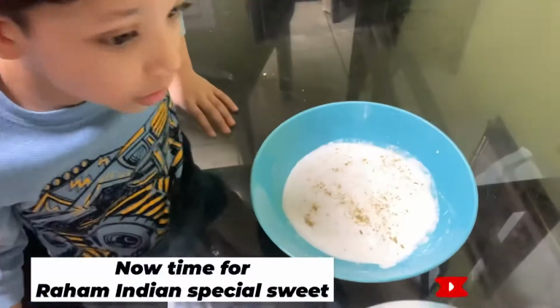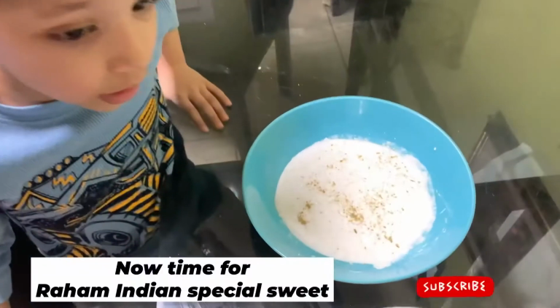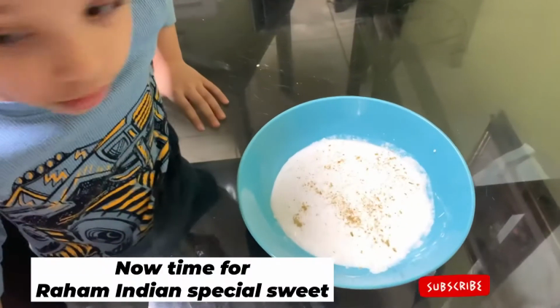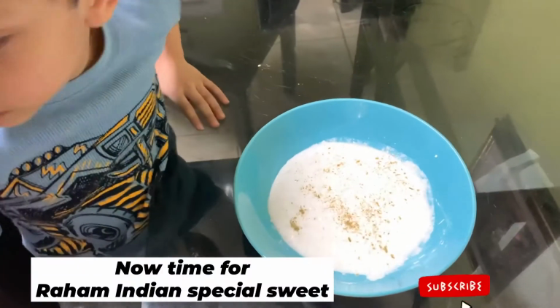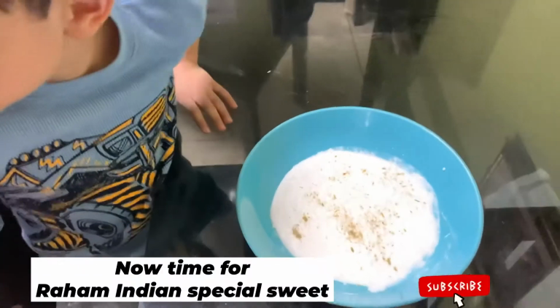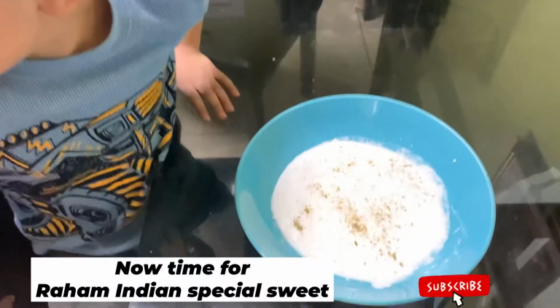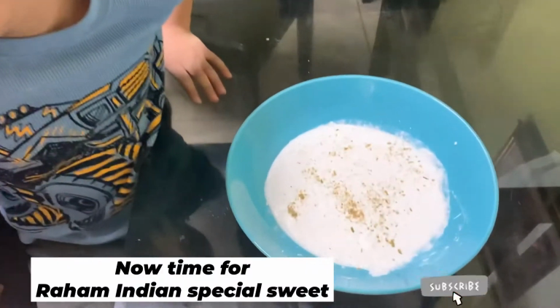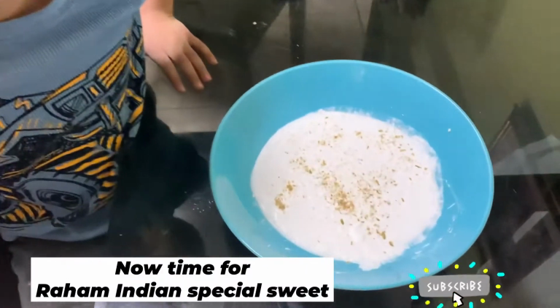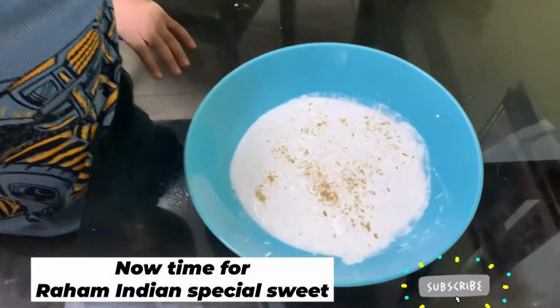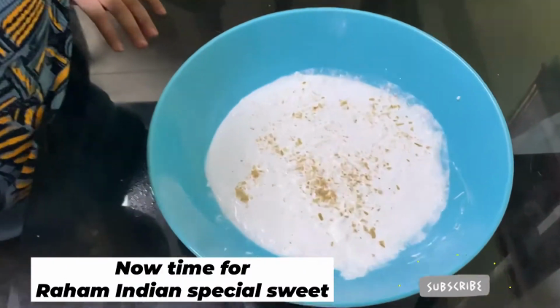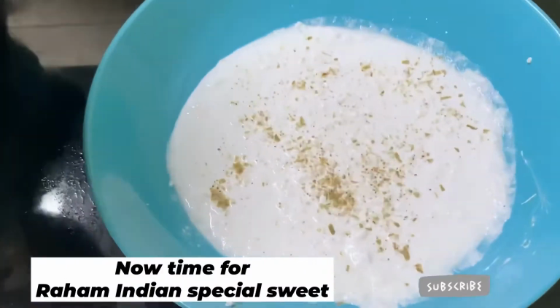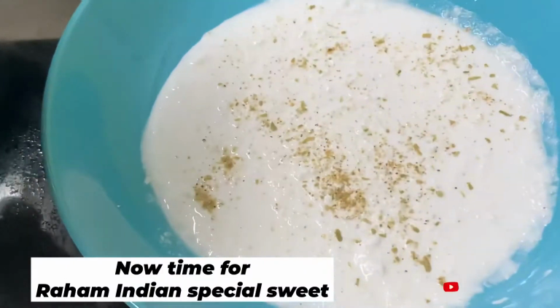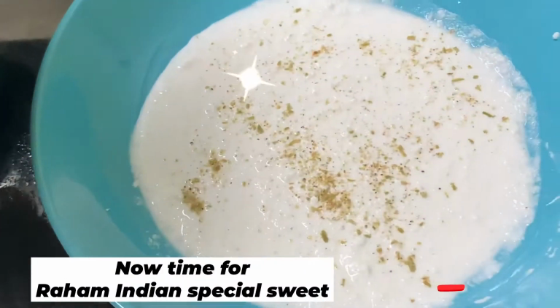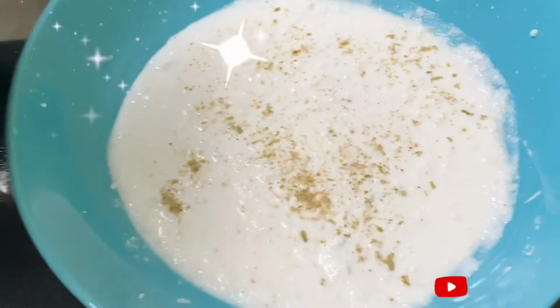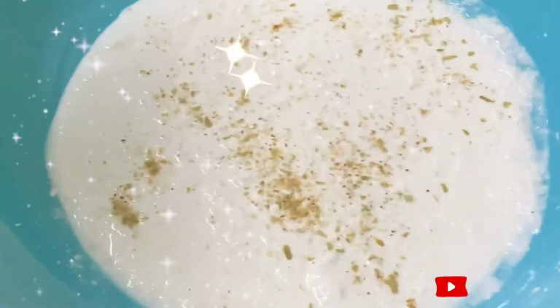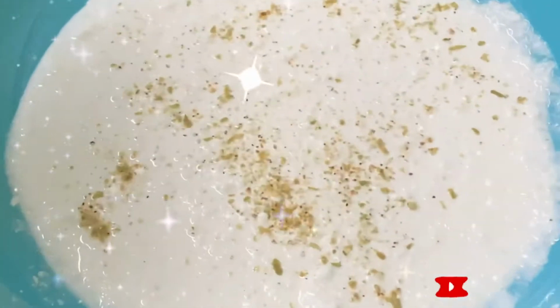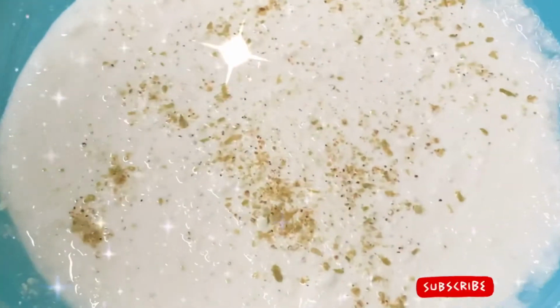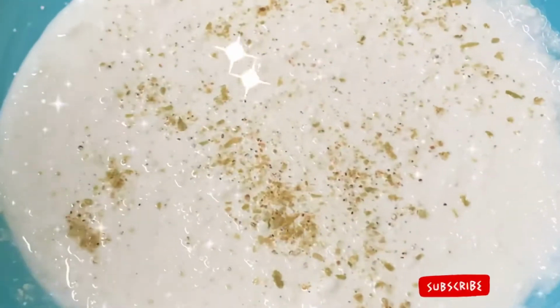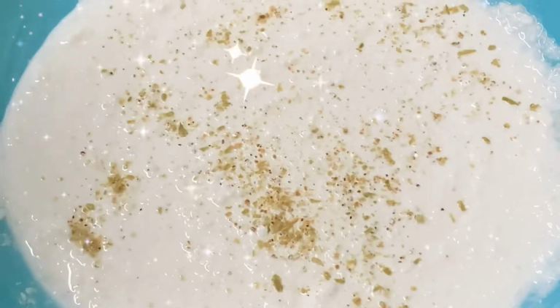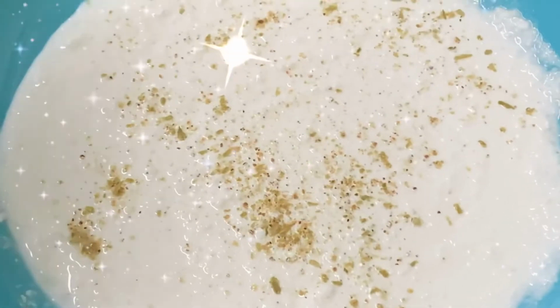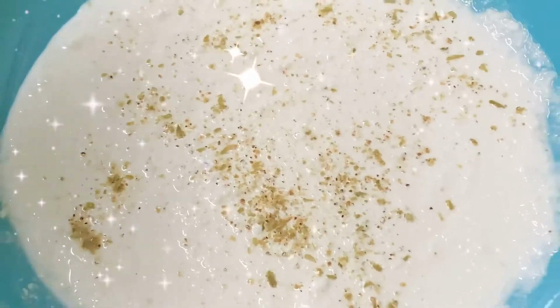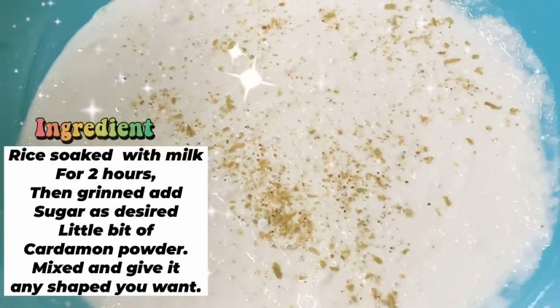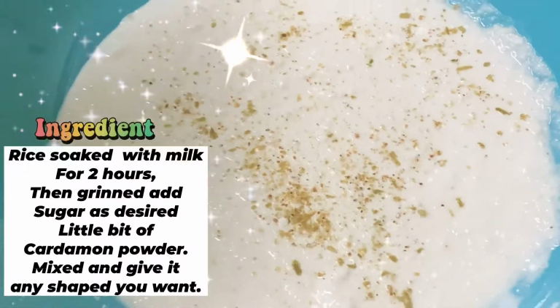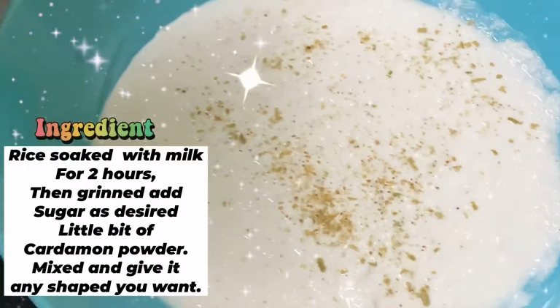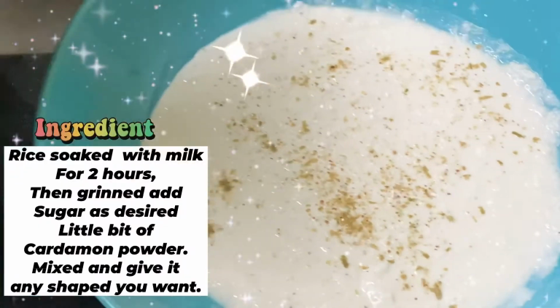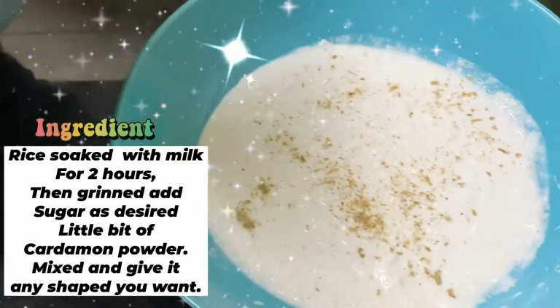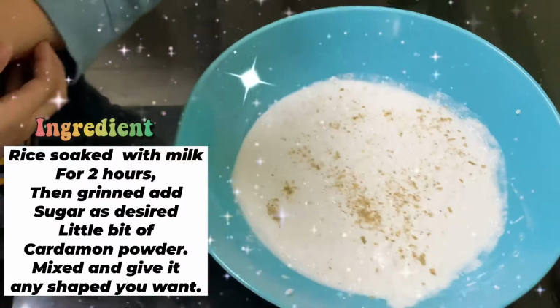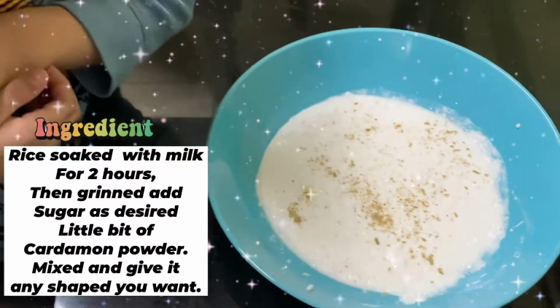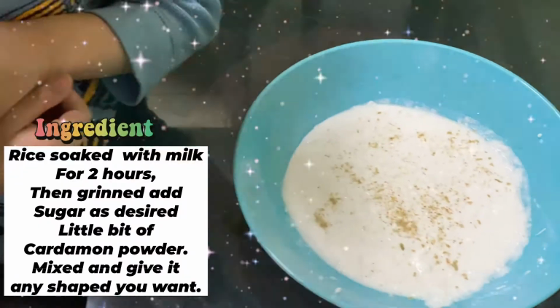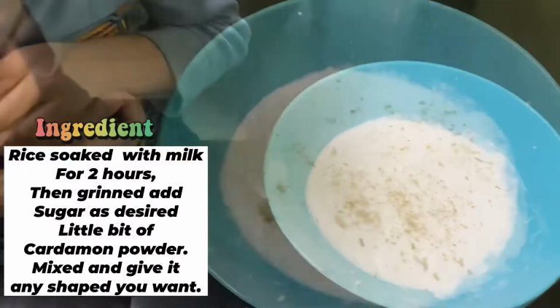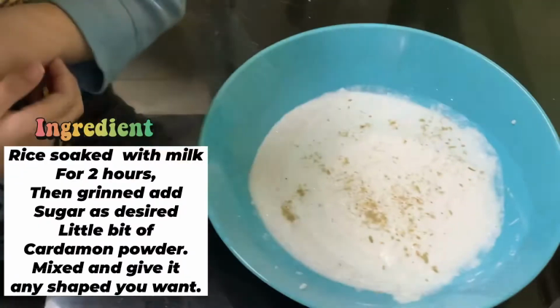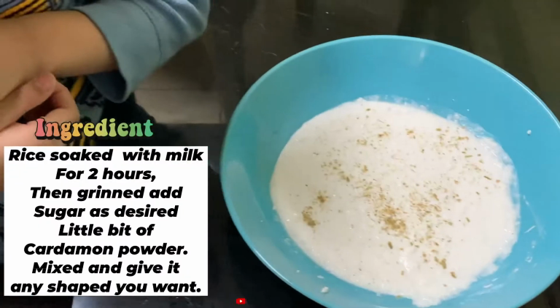And now it's time for the second dish, Raham. You just mix all the ingredients together and it's ready to go.